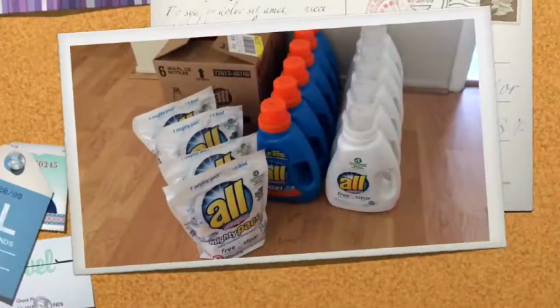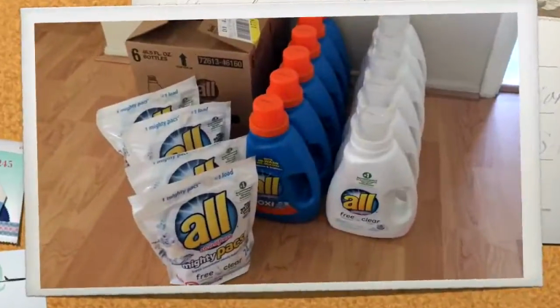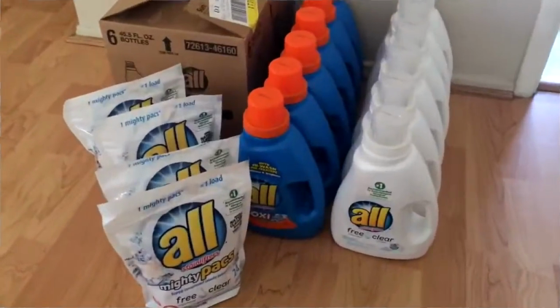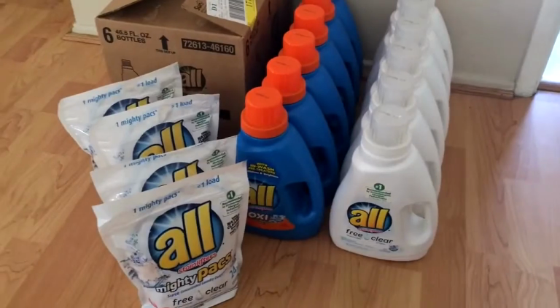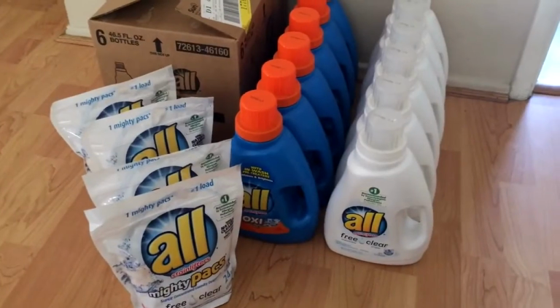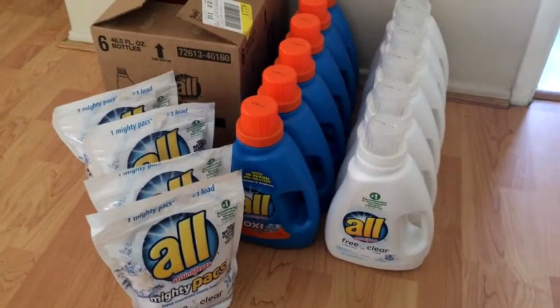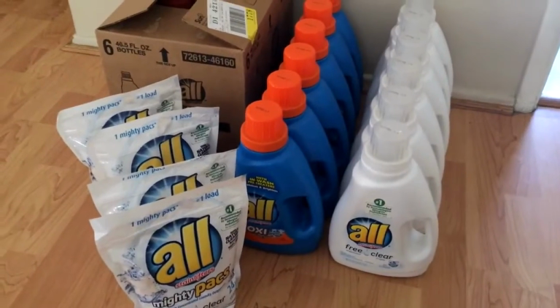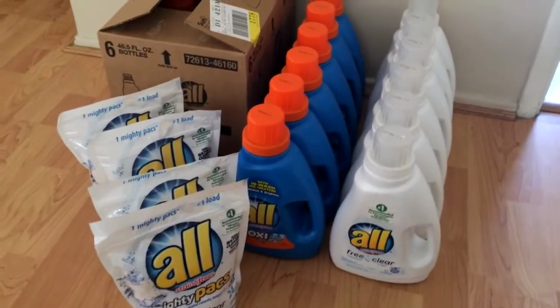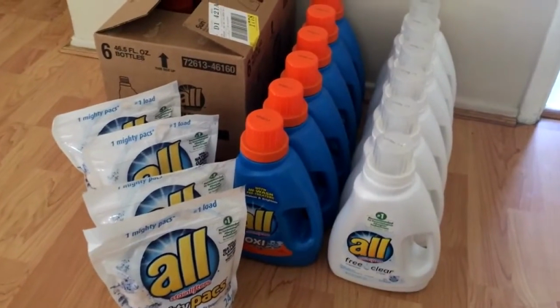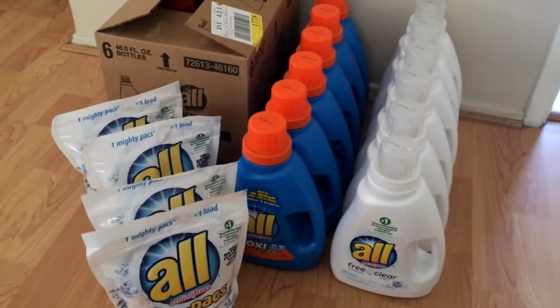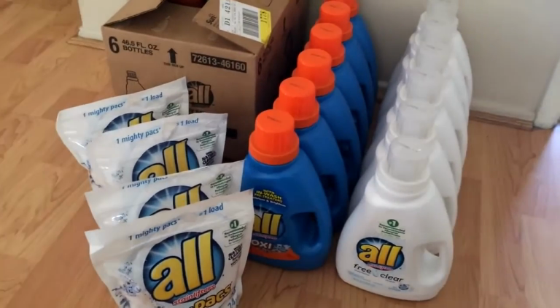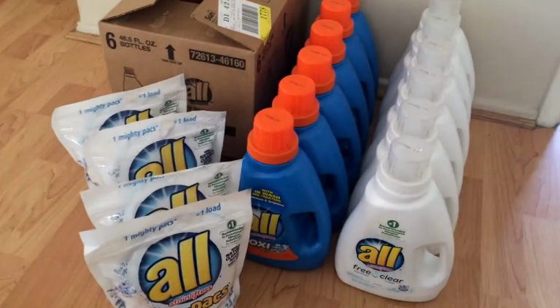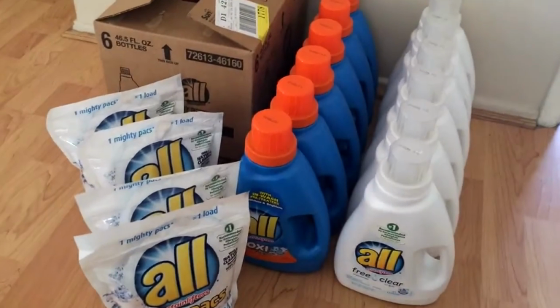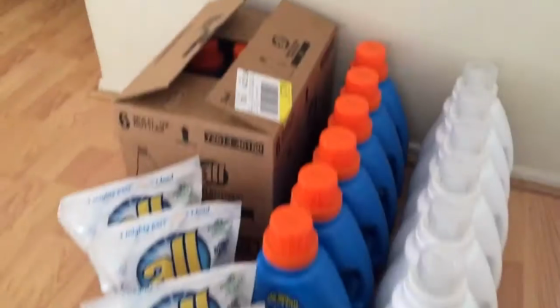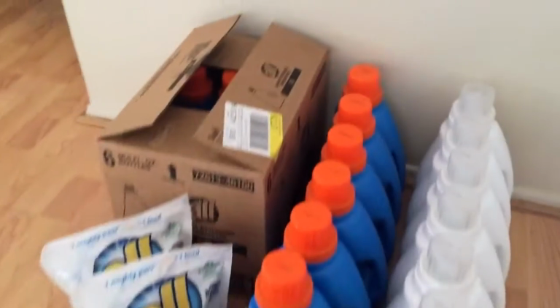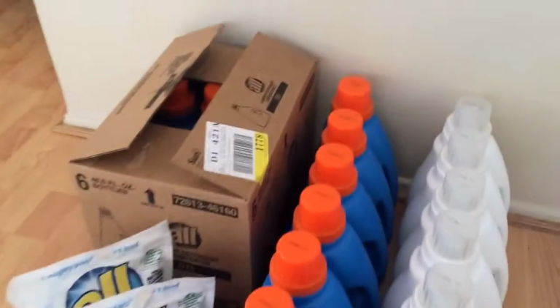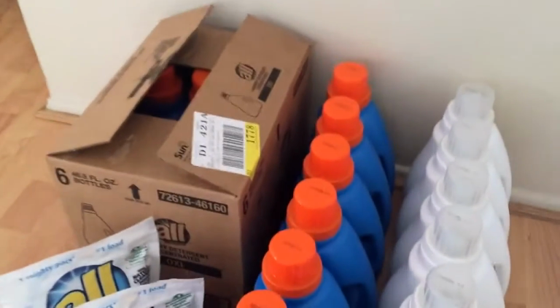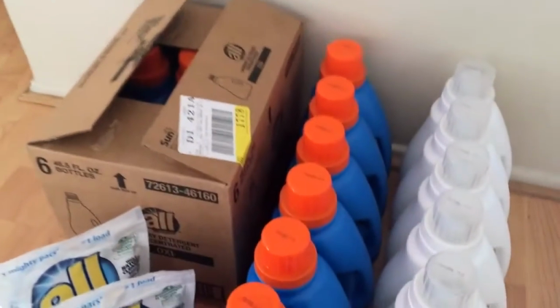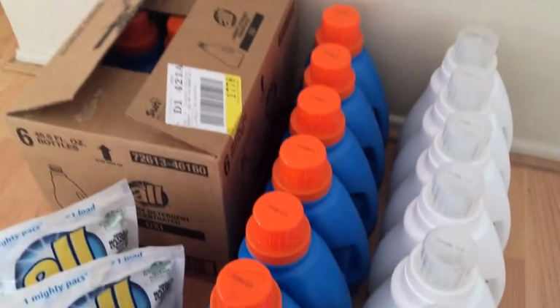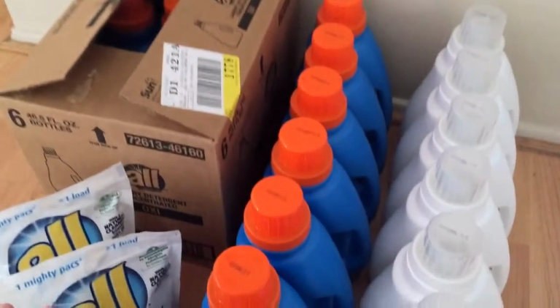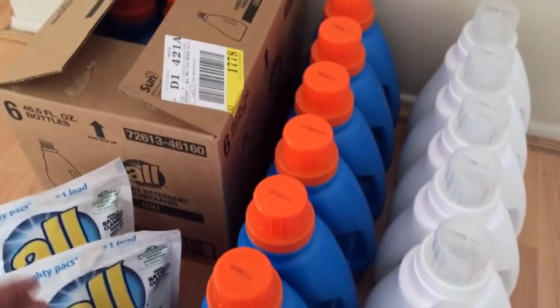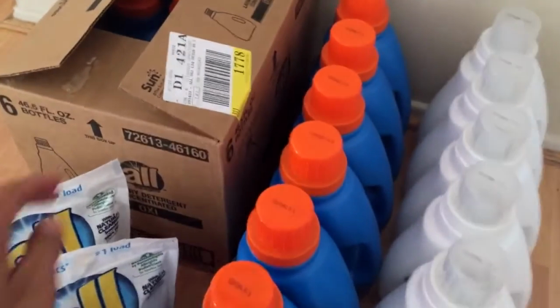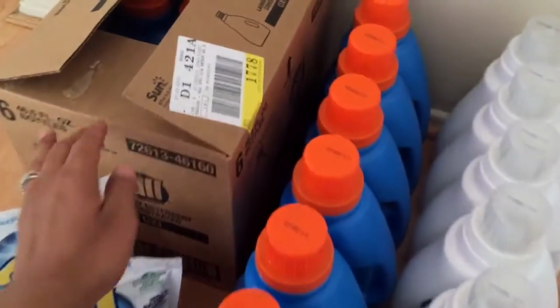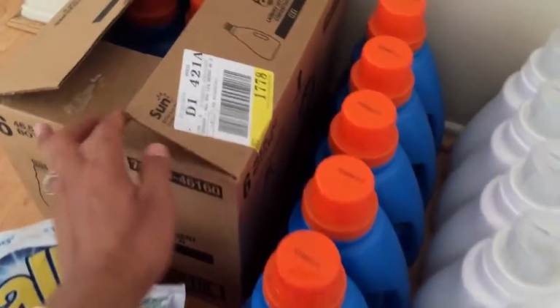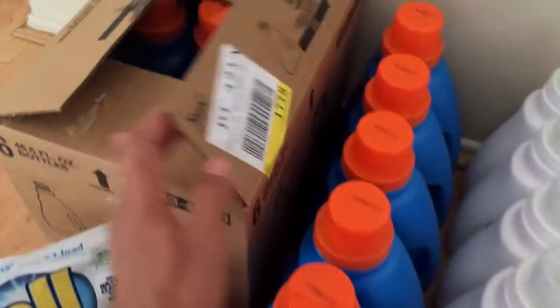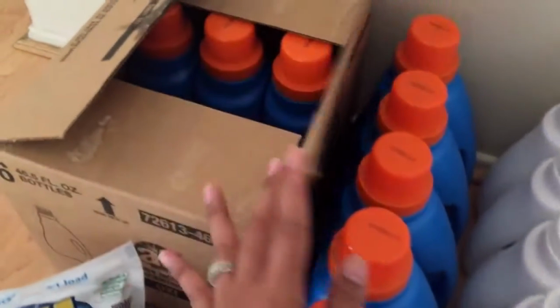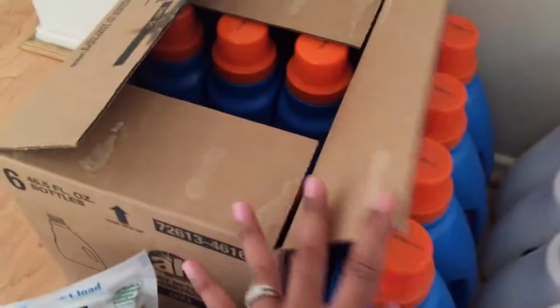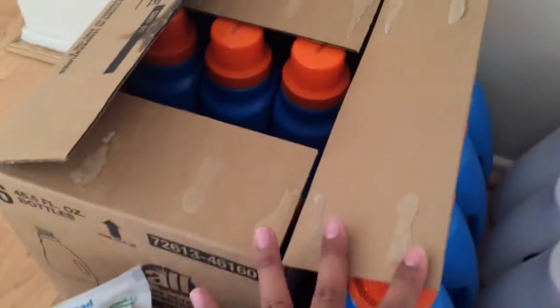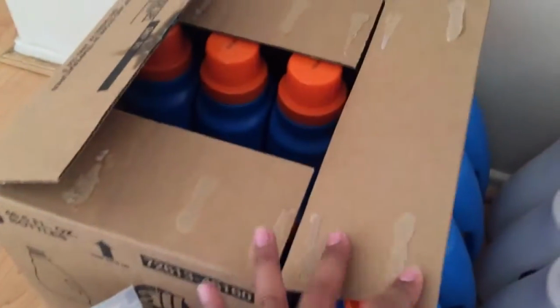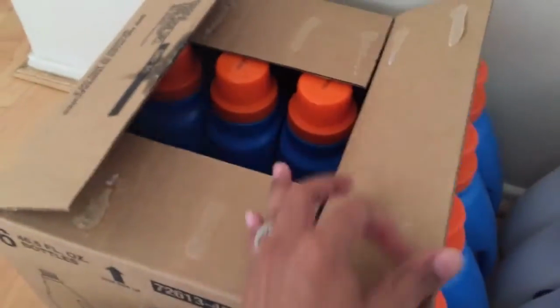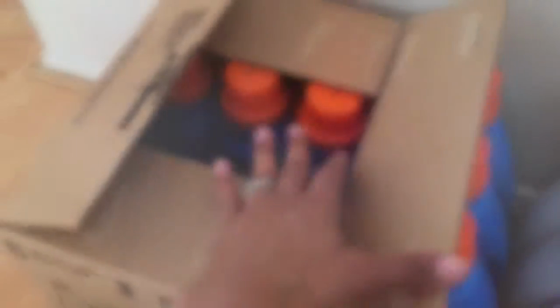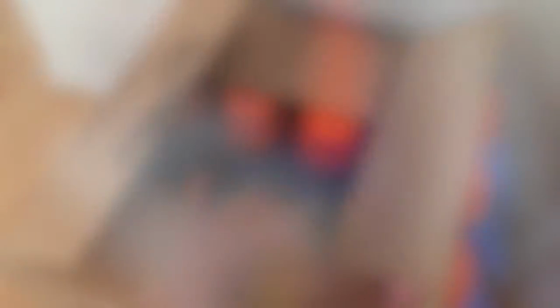This is all that I was able to buy at CVS today — this is all they had on the shelf, but I asked them to pull some from the back.